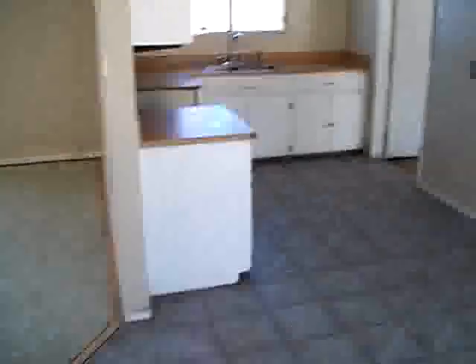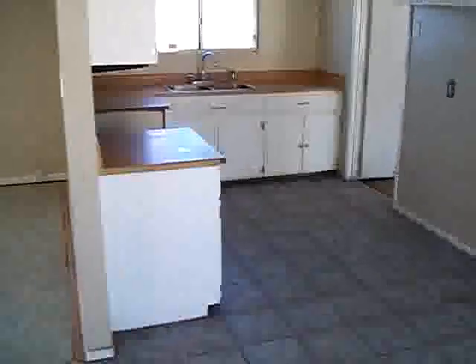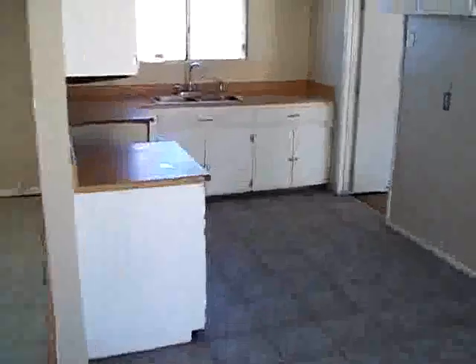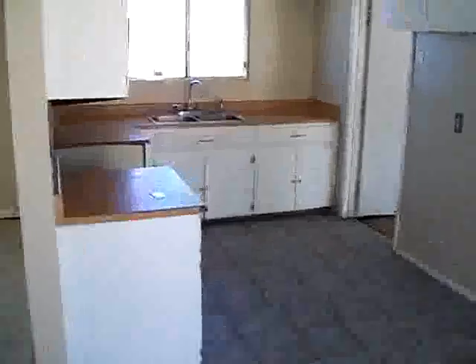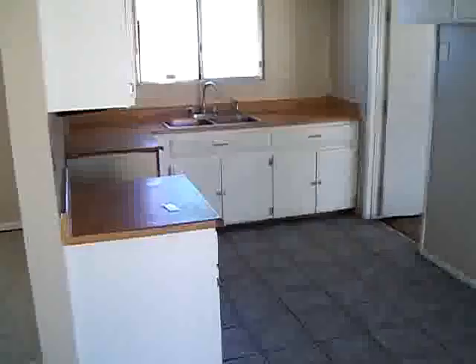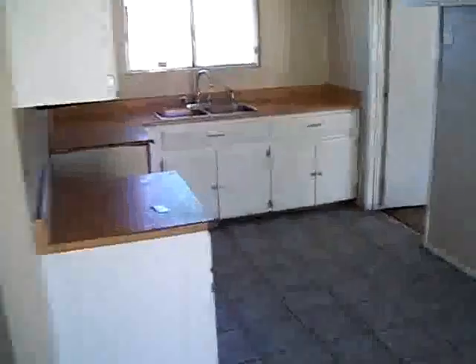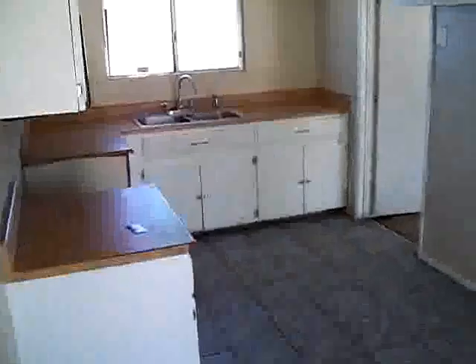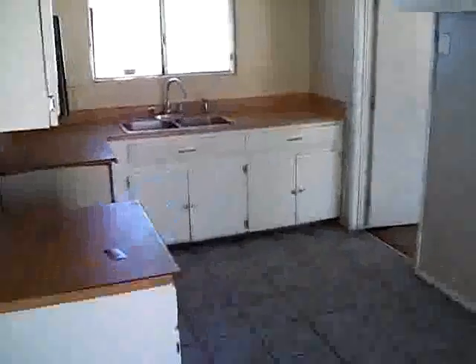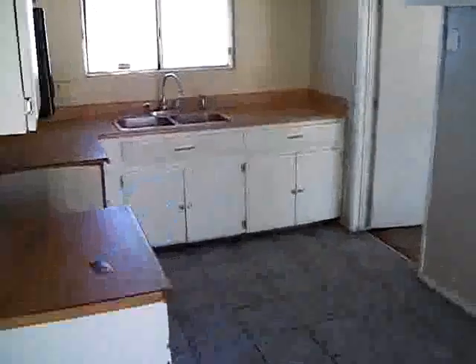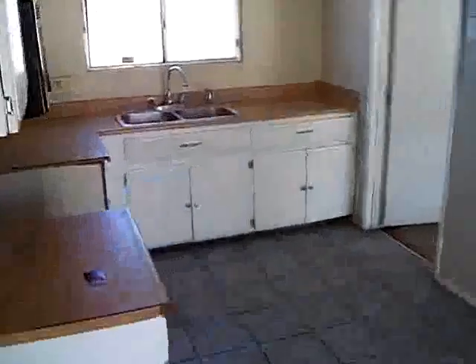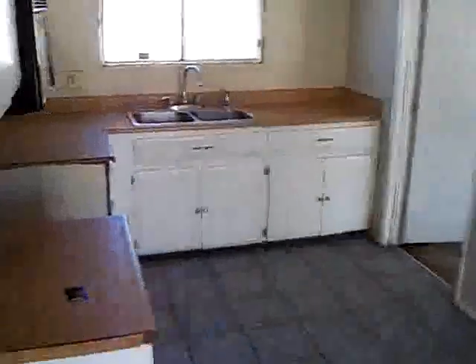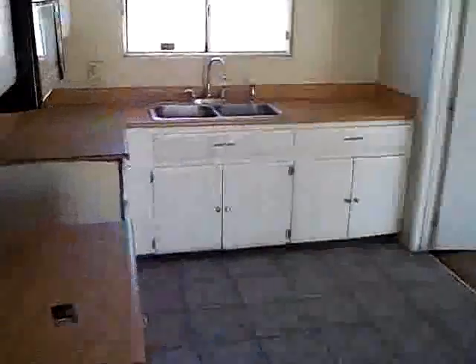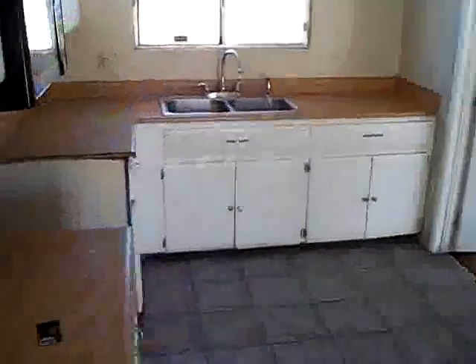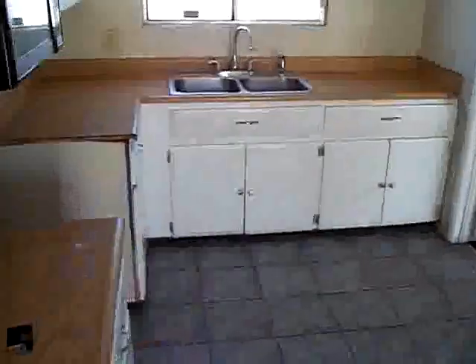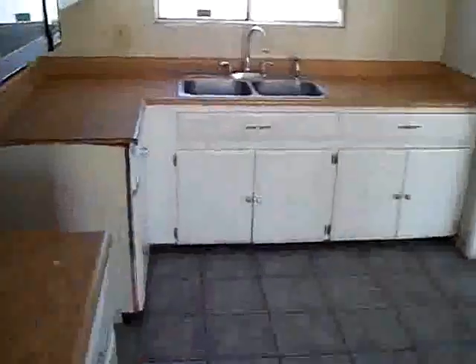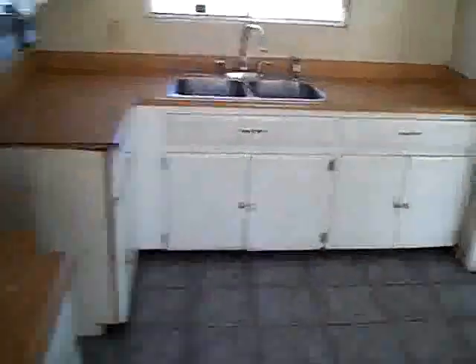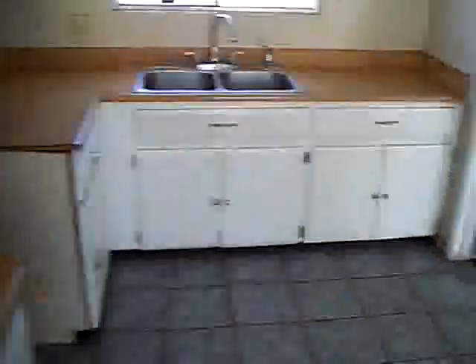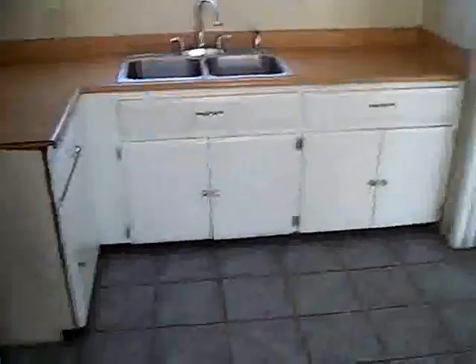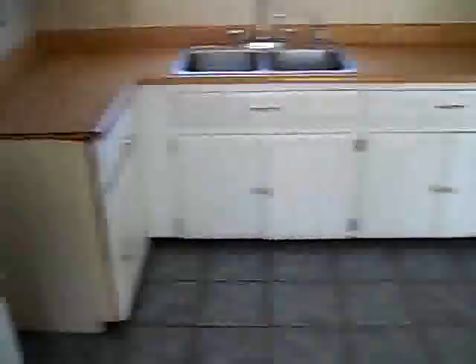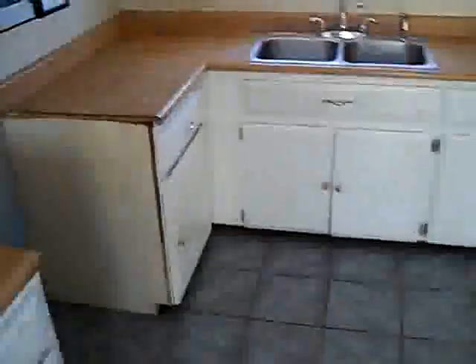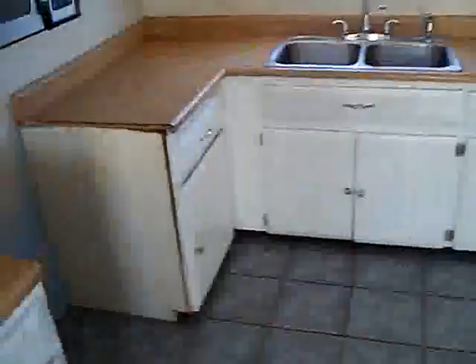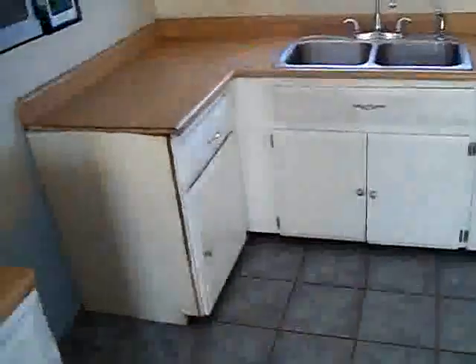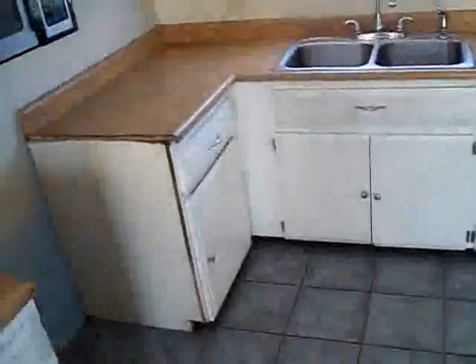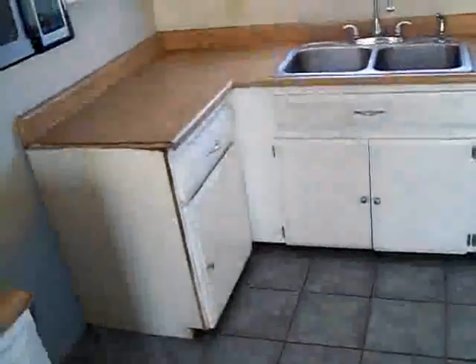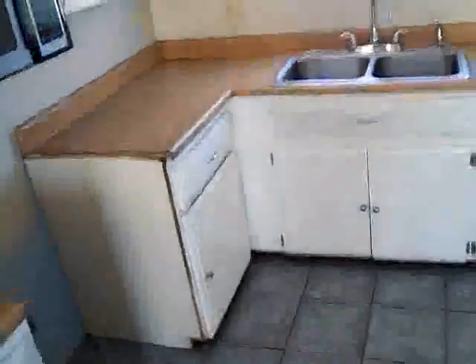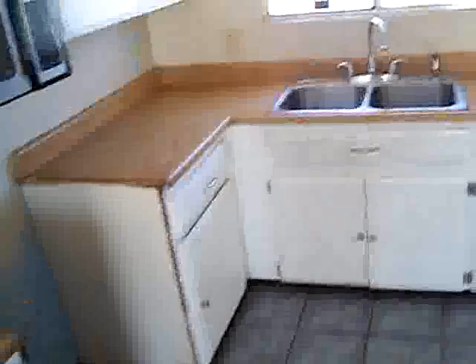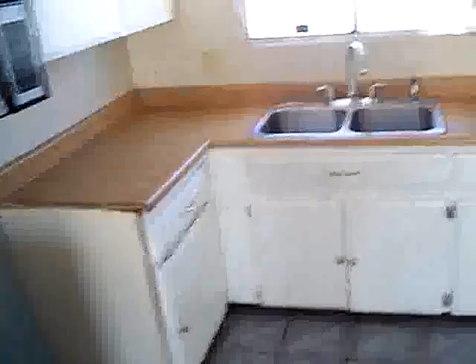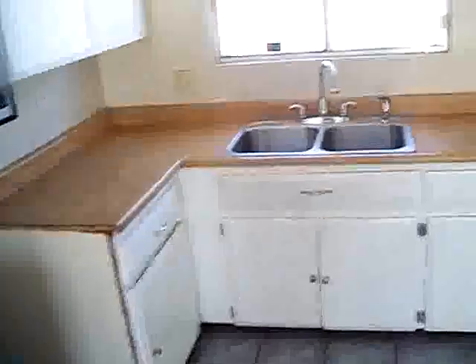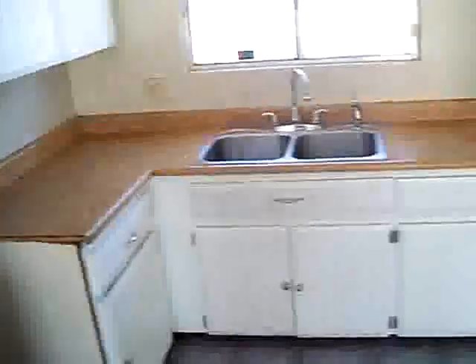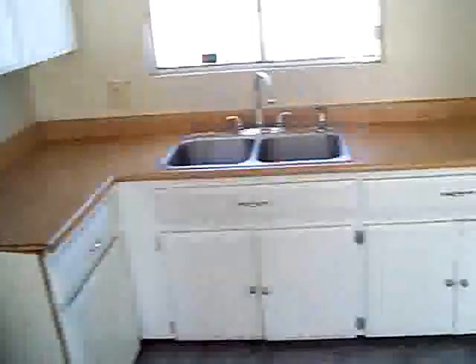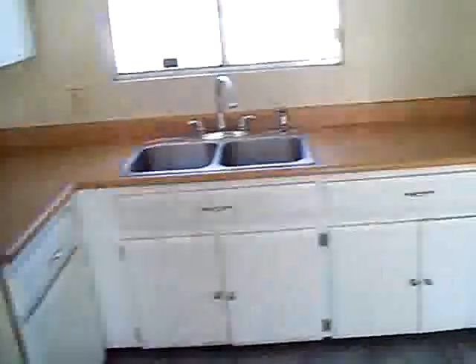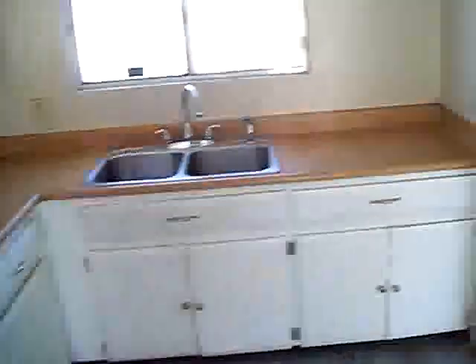Kitchen. It seems to be in pretty decent order. Probably could paint the cabinets.